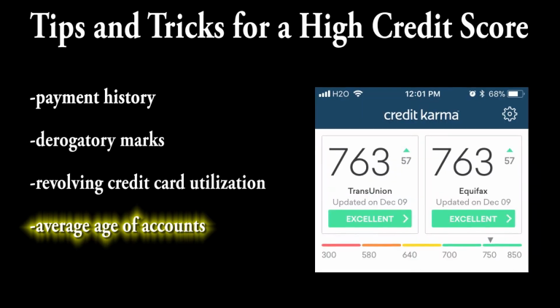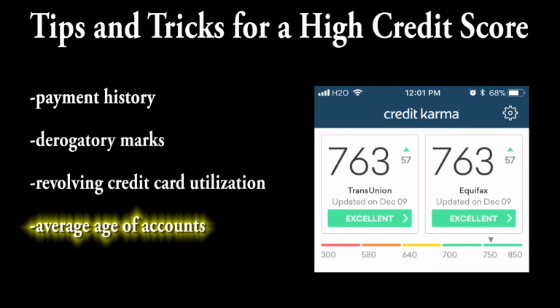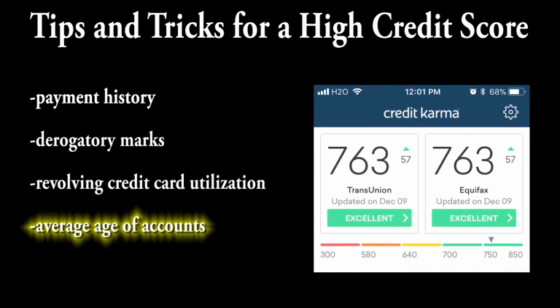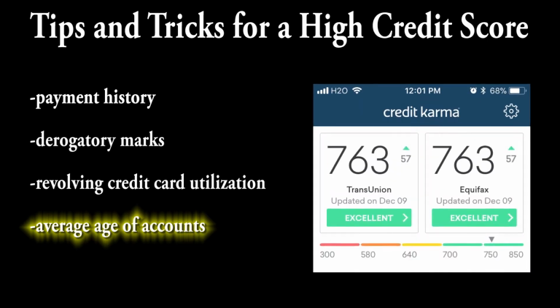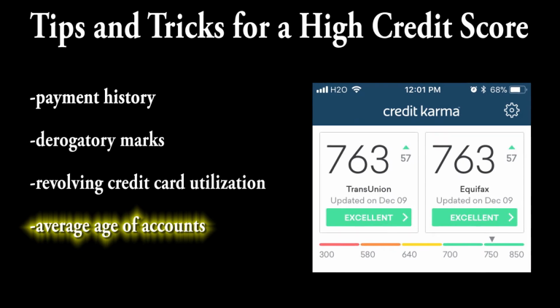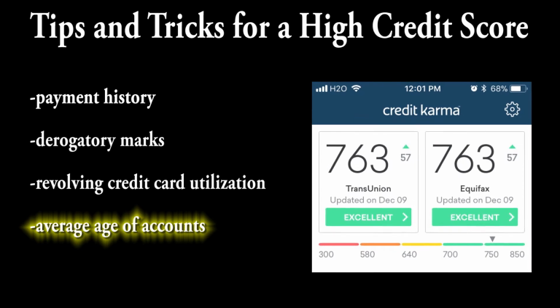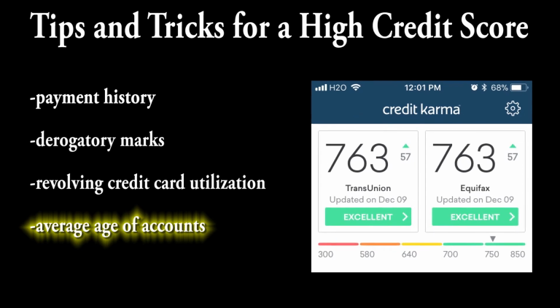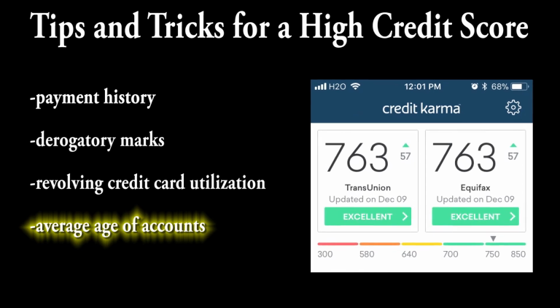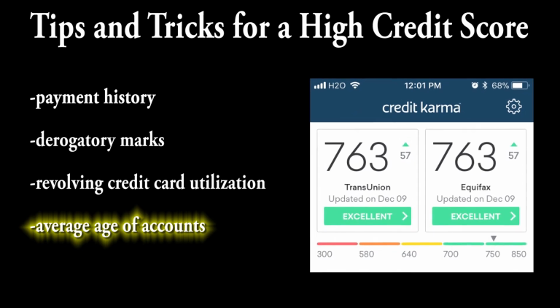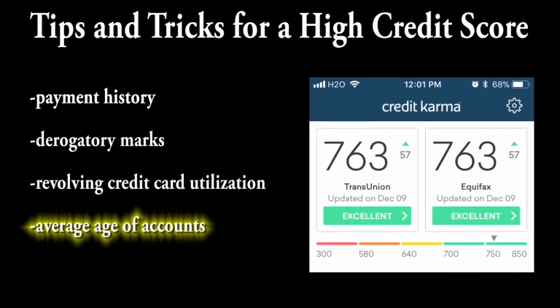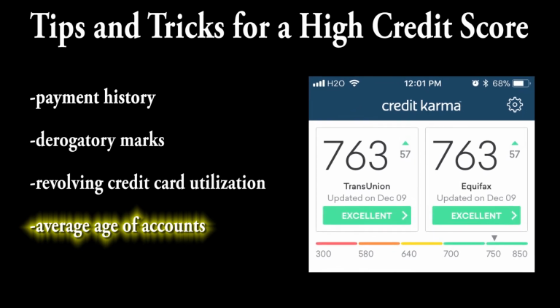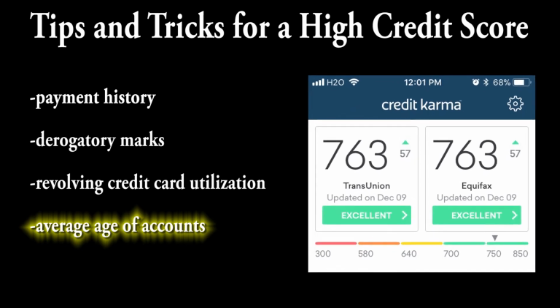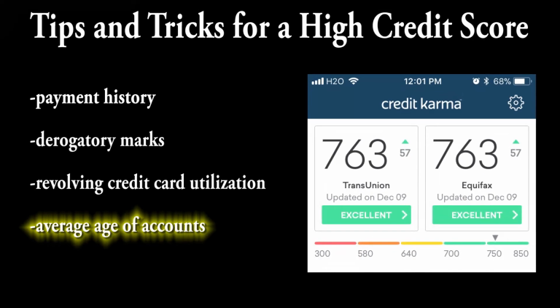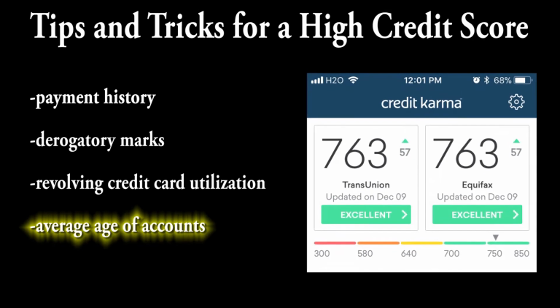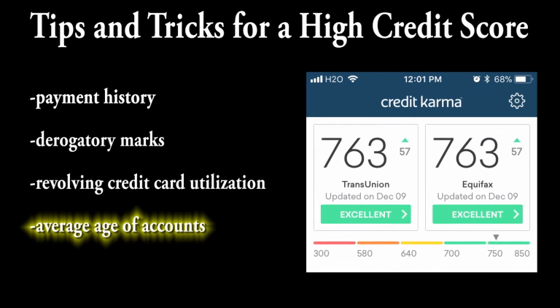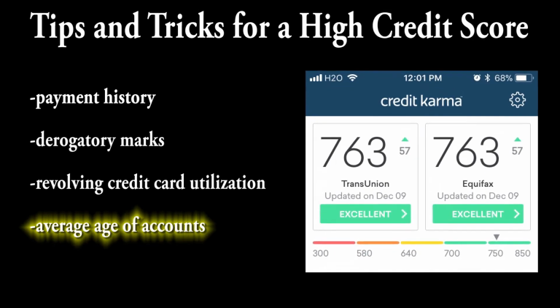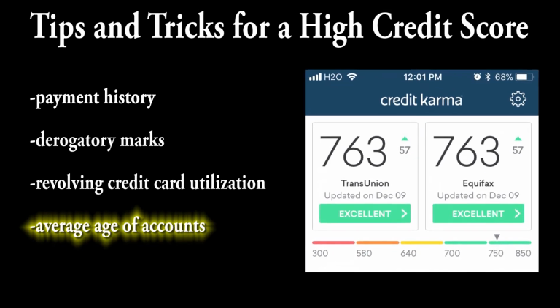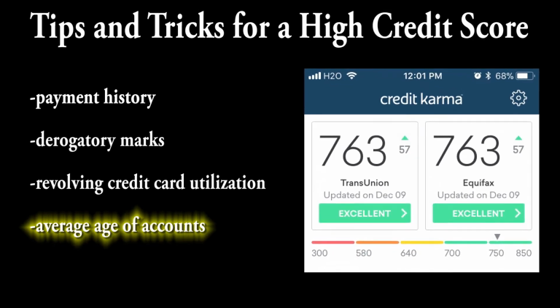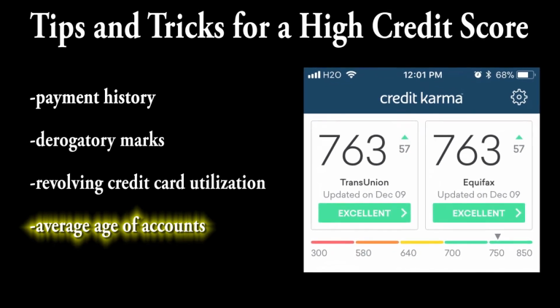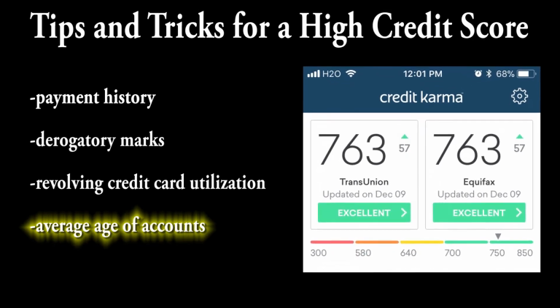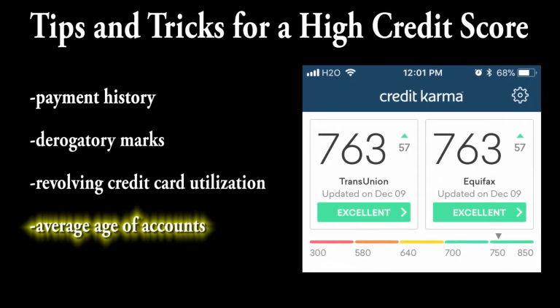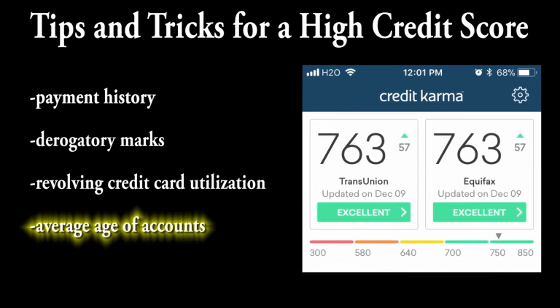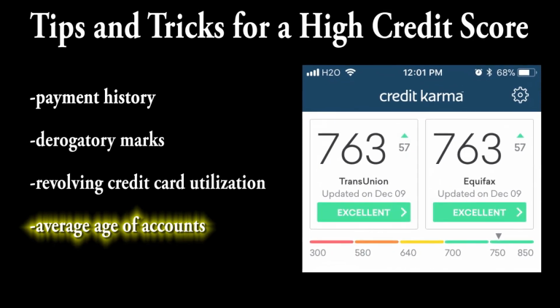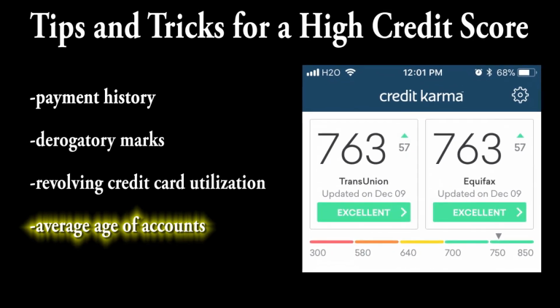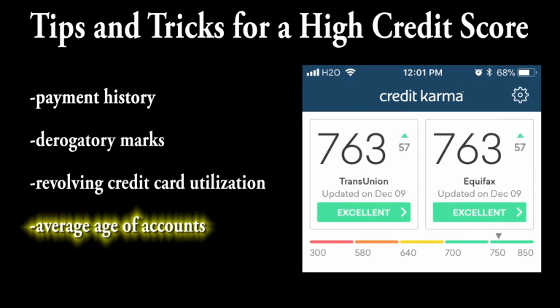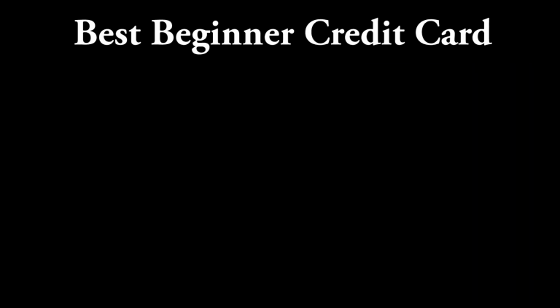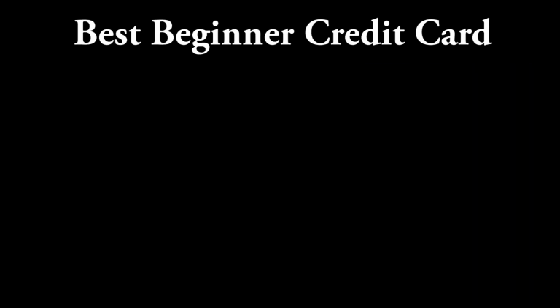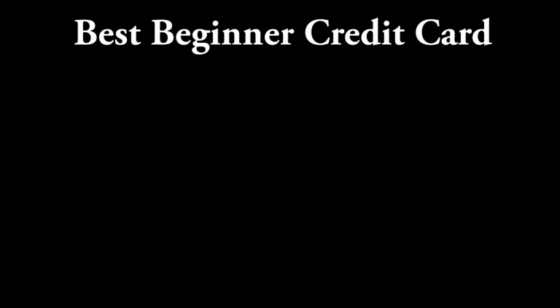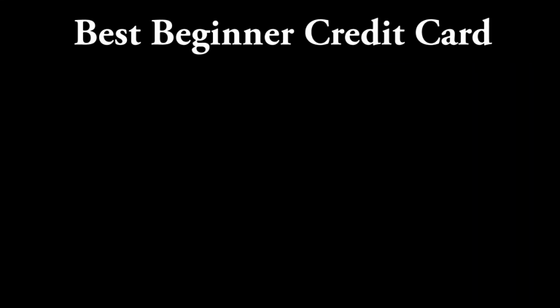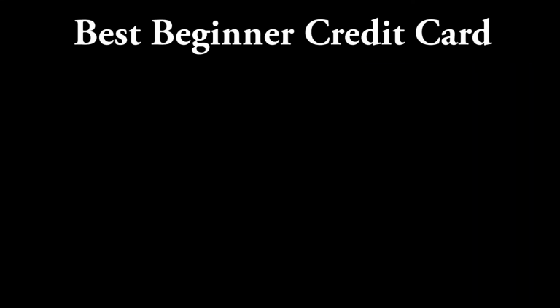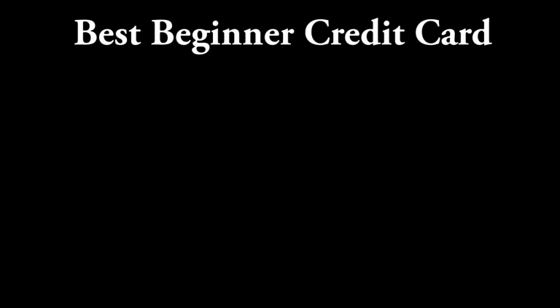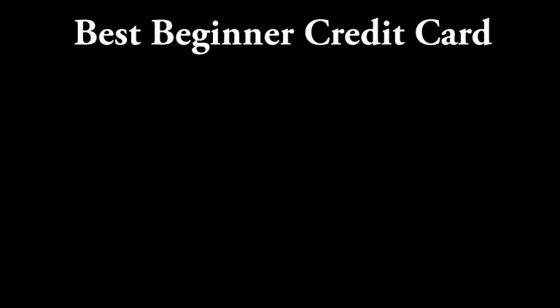When I was added onto several credit cards of my parents, I saw my credit score jump by more than 50 points. So now that you know the basics of credit, you have to start out with a credit card of your own.